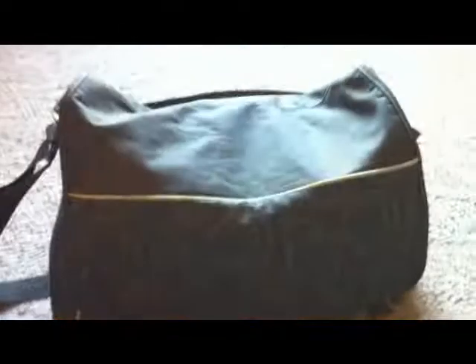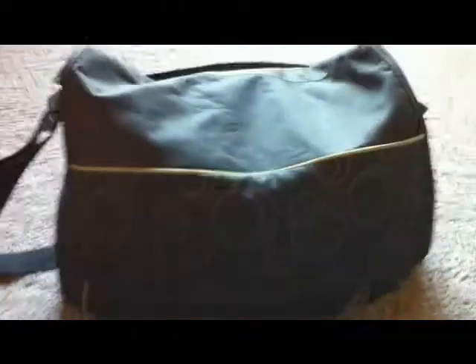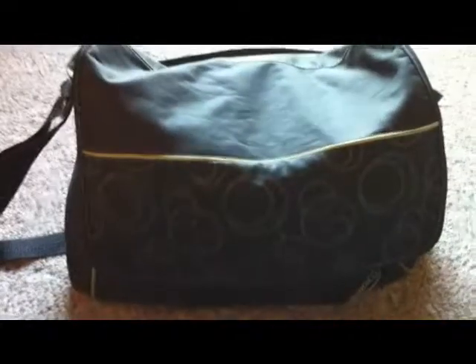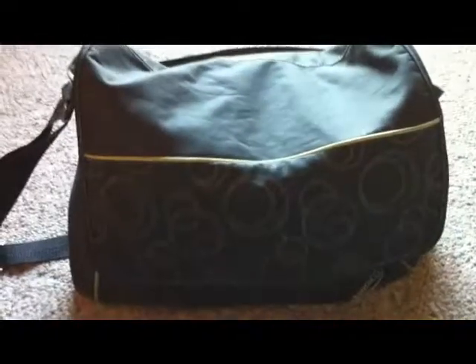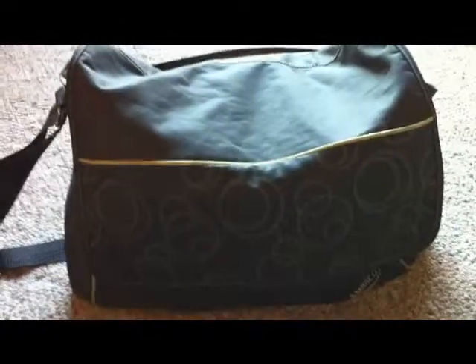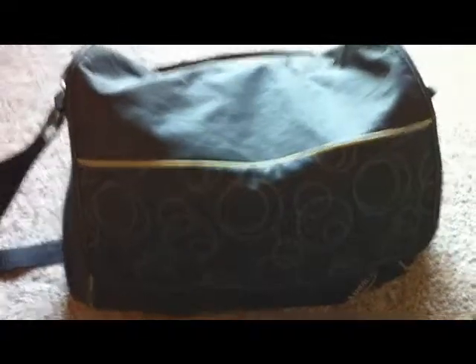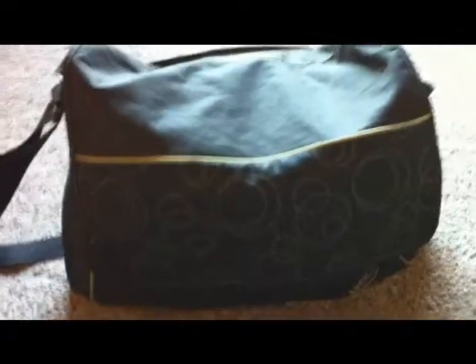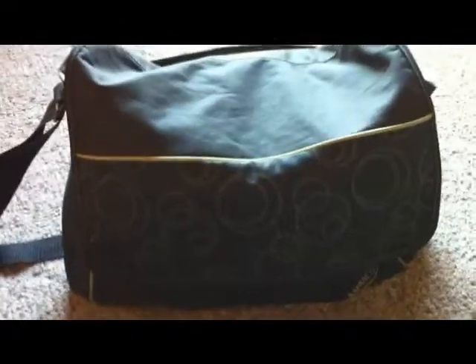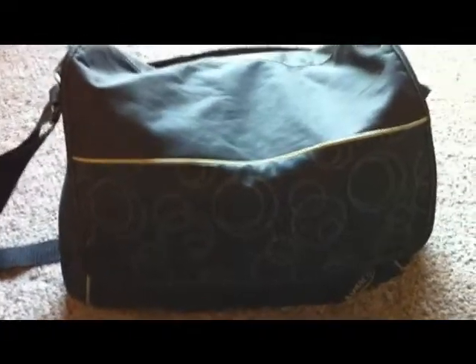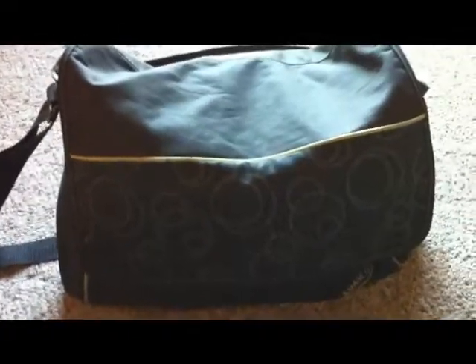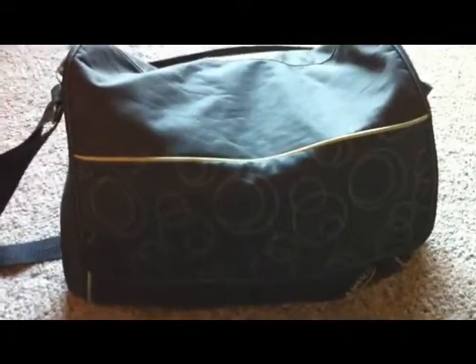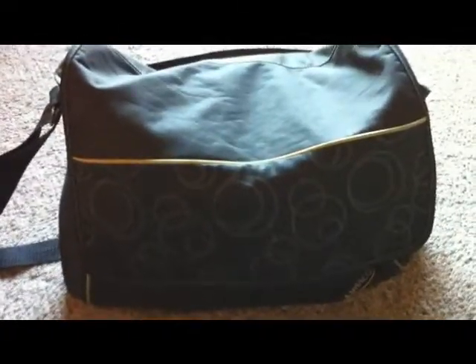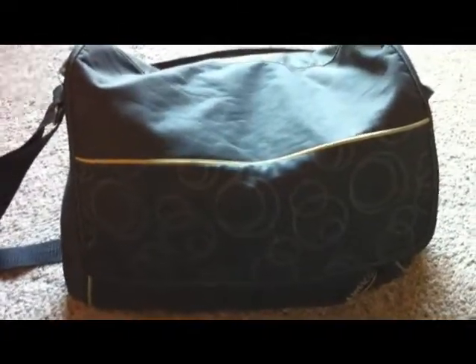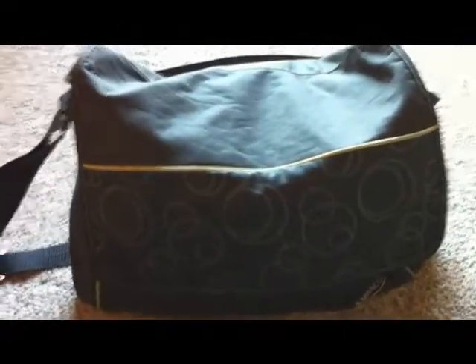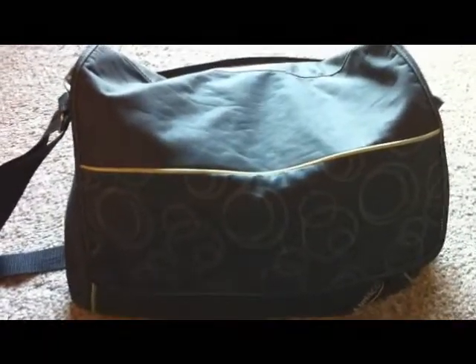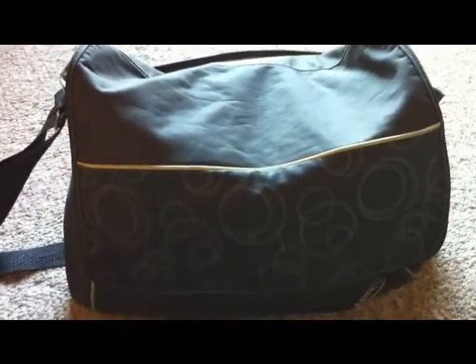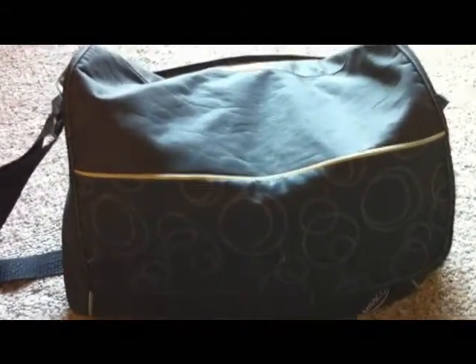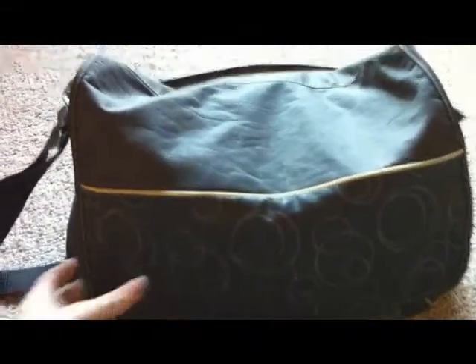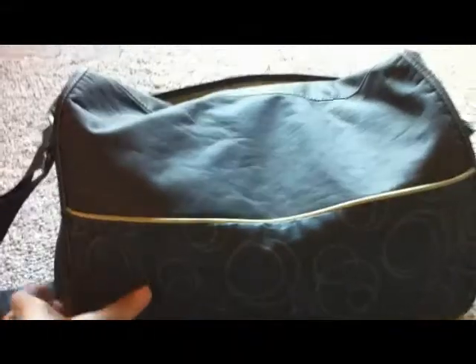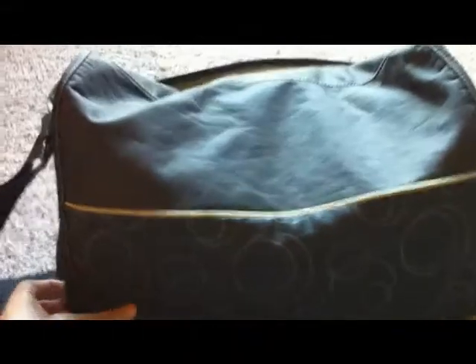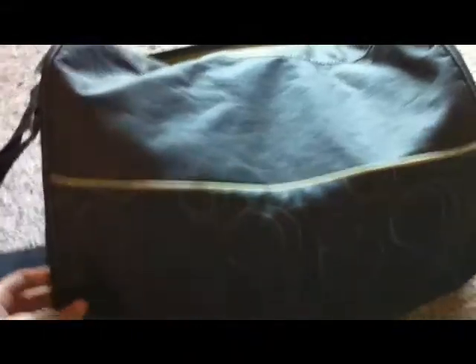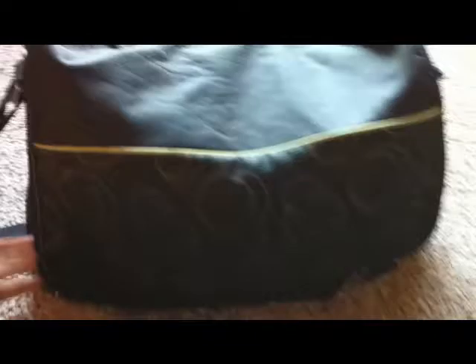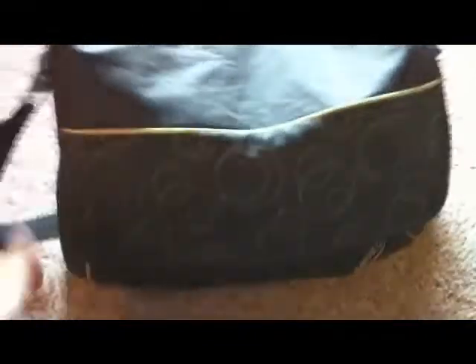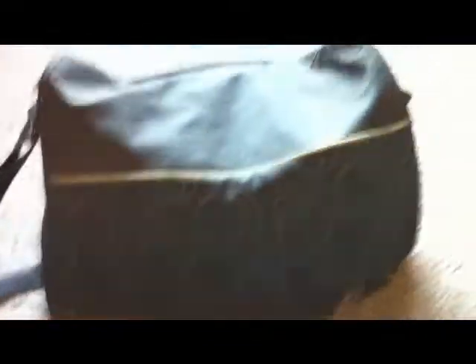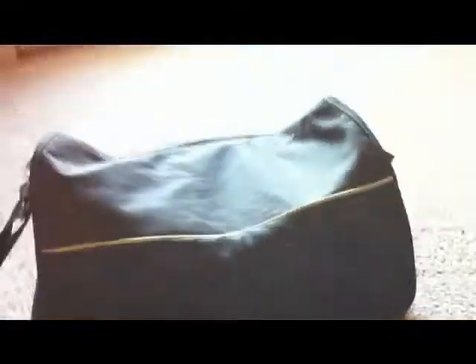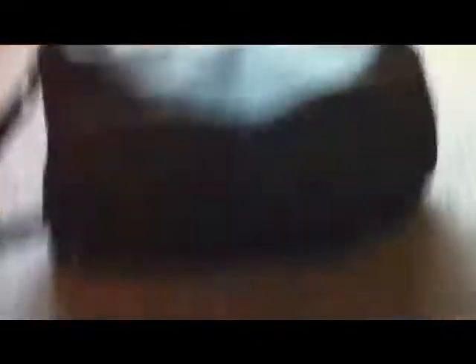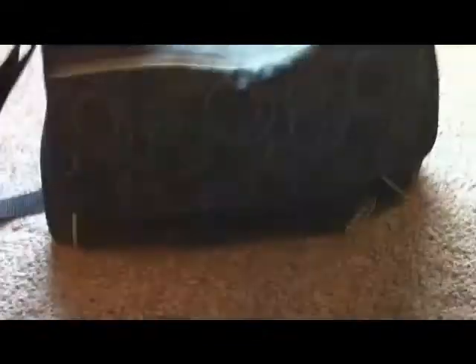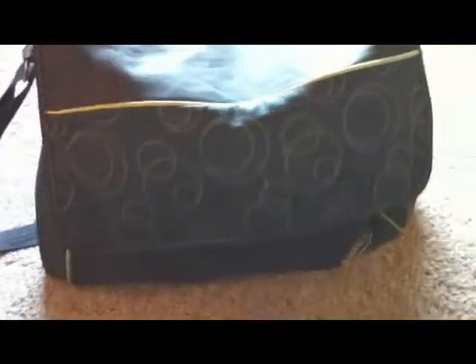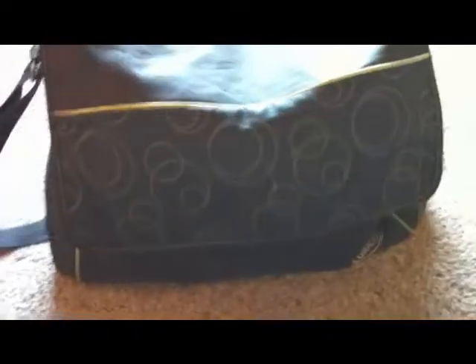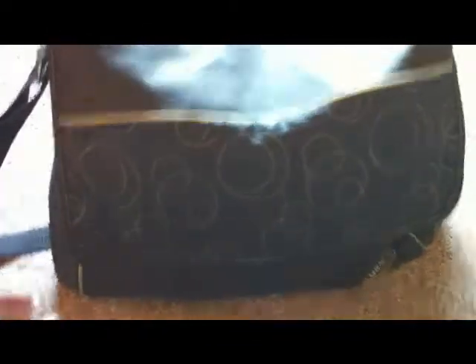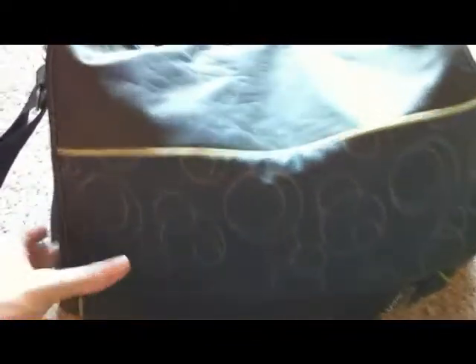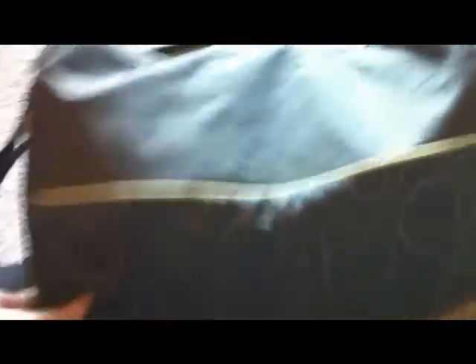I'm just going to do a quick overview for anybody that doesn't feel like sitting through the video. This is our diaper bag — it's just a Graco.